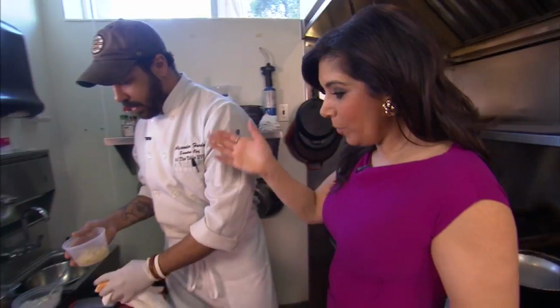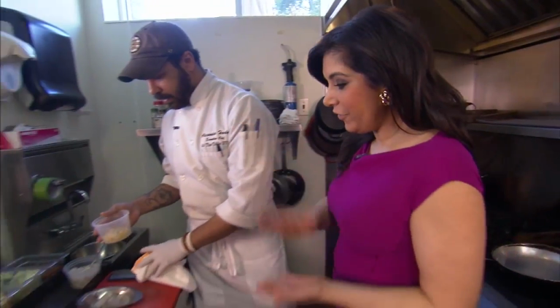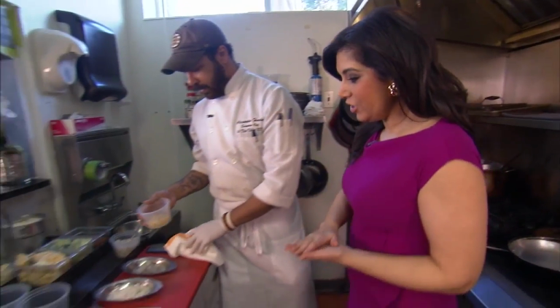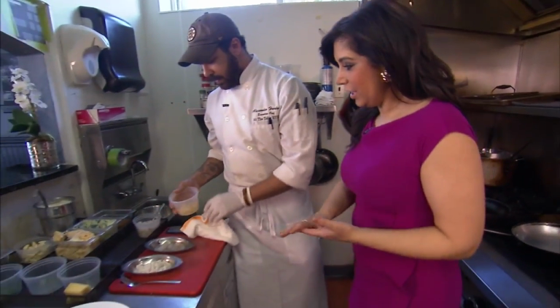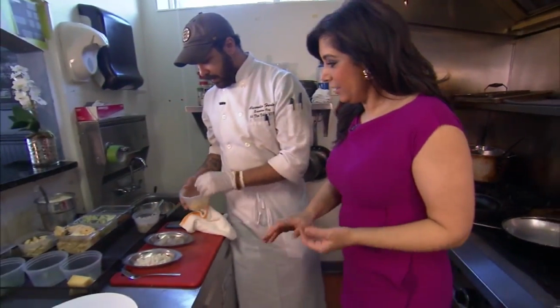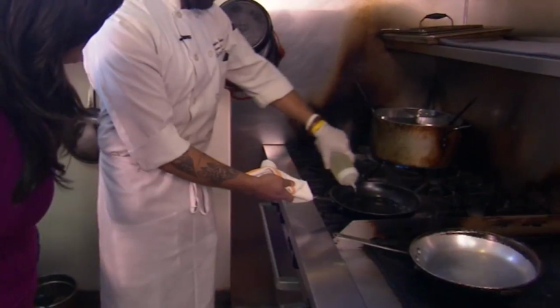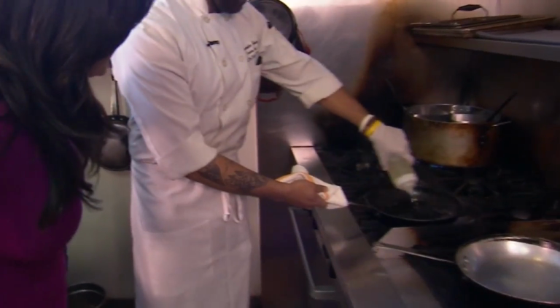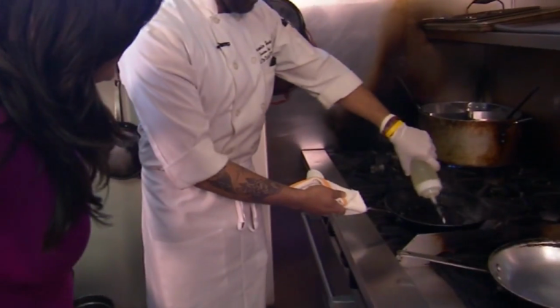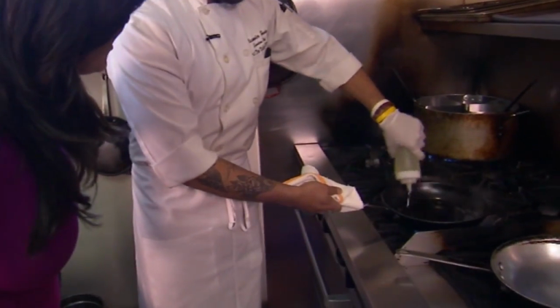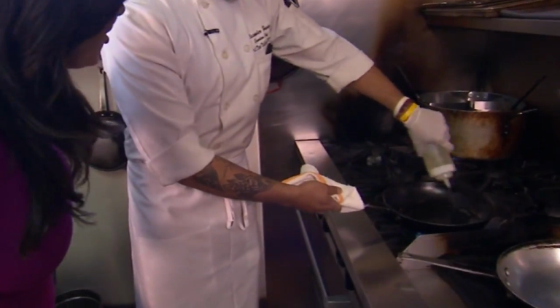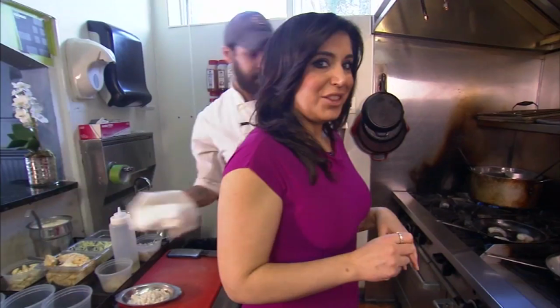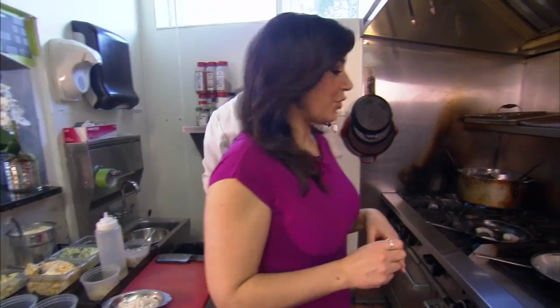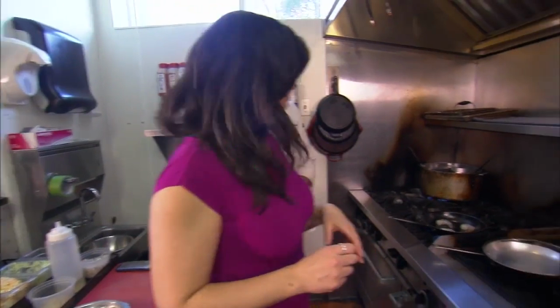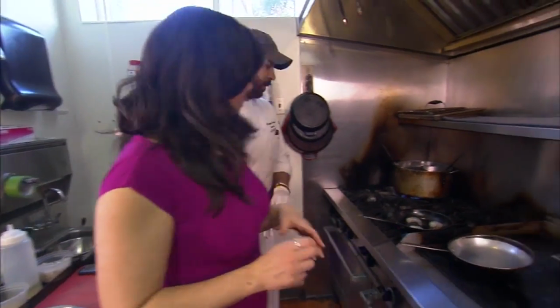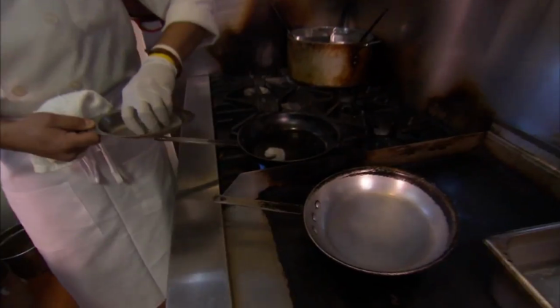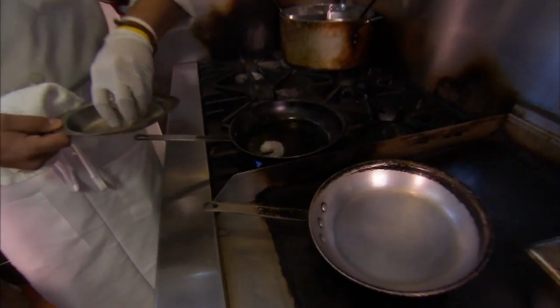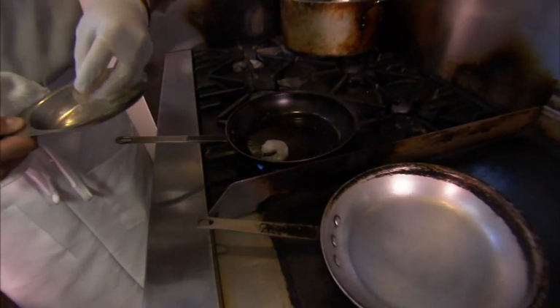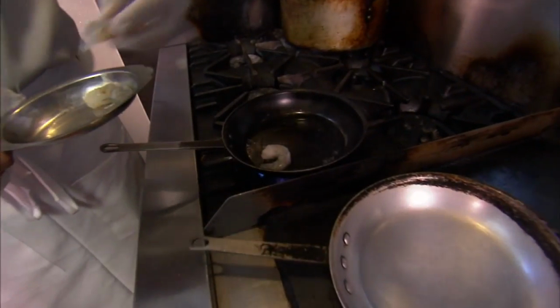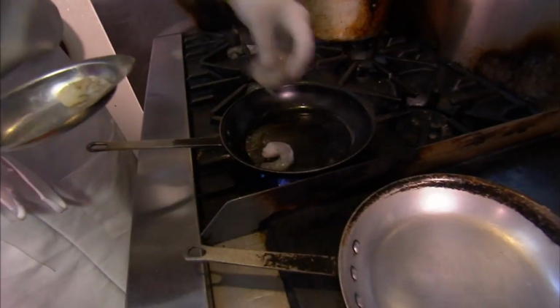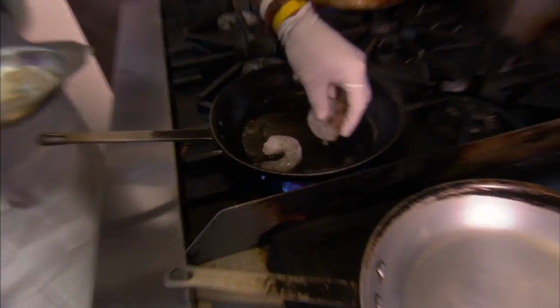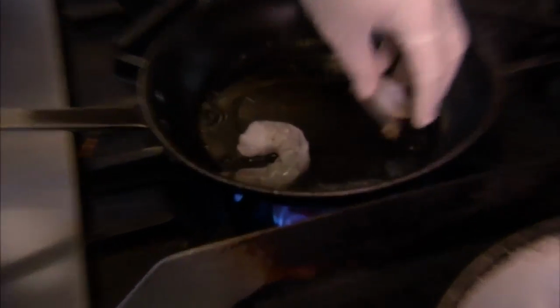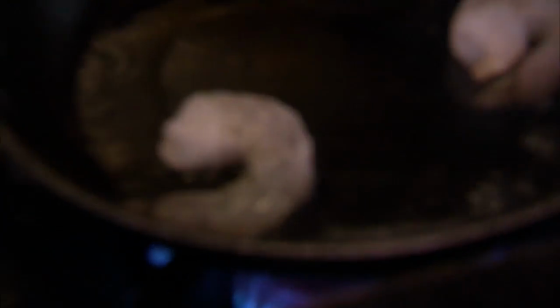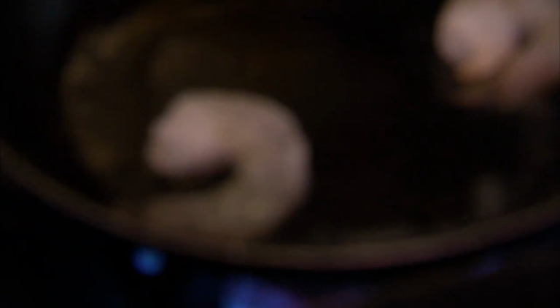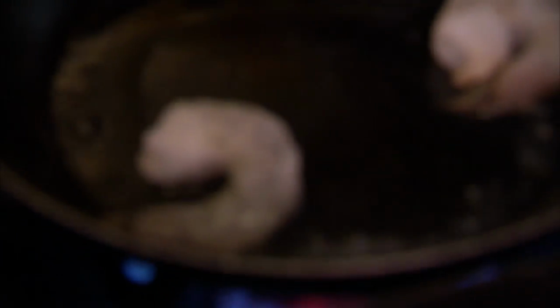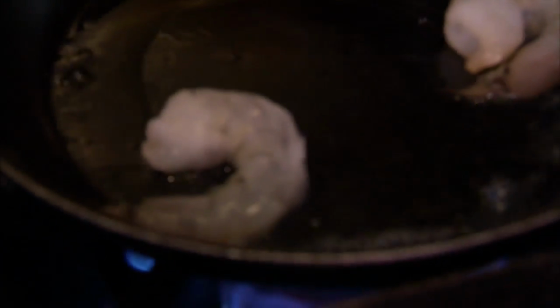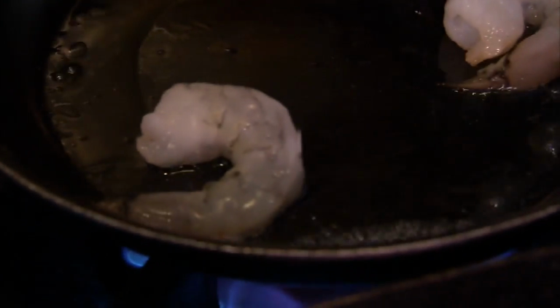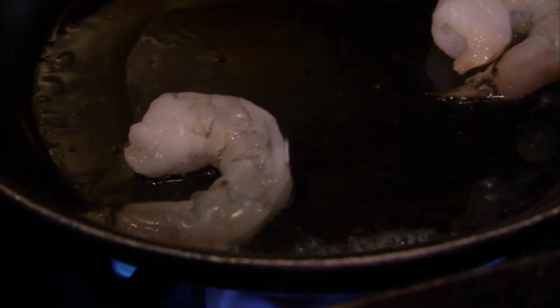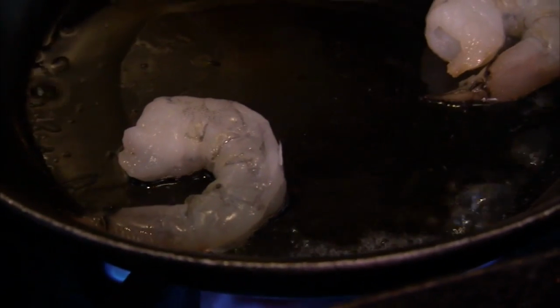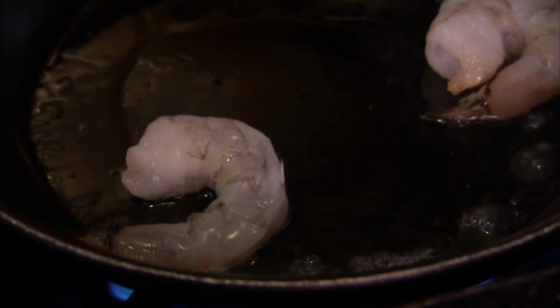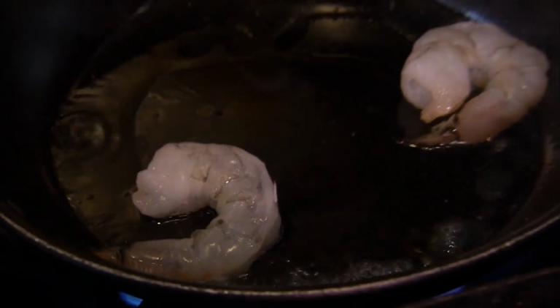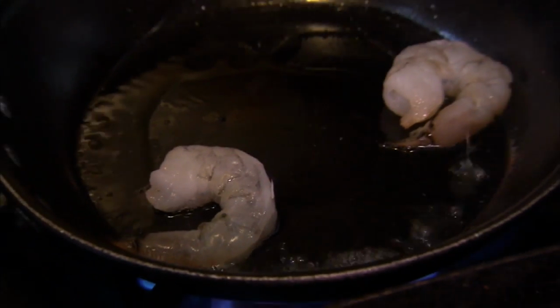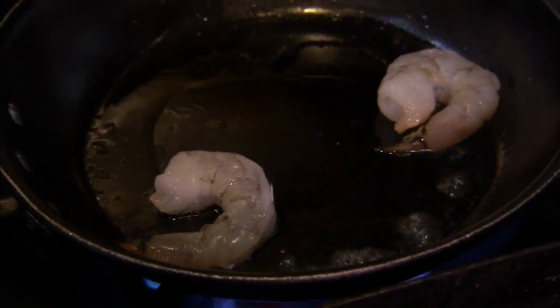Homemade fettuccine. Hot pan, oil — with the shrimp popping. Really just a few seconds on each side. A few seconds on each side.